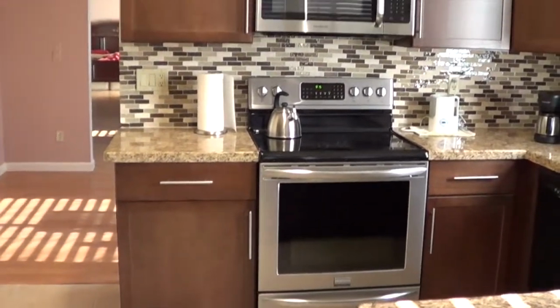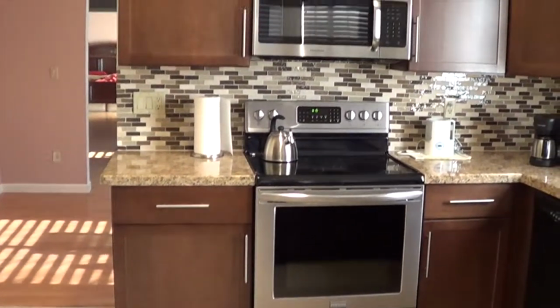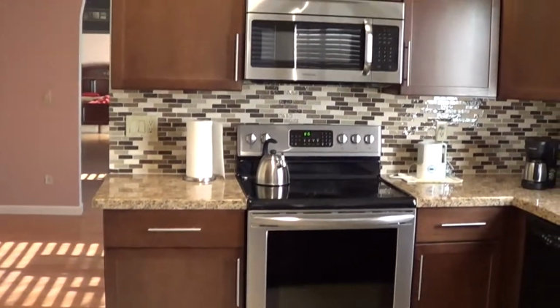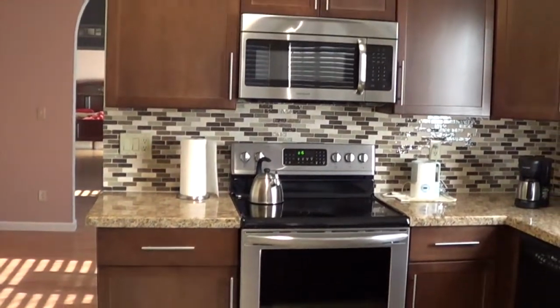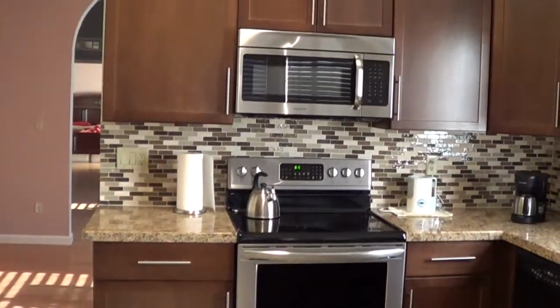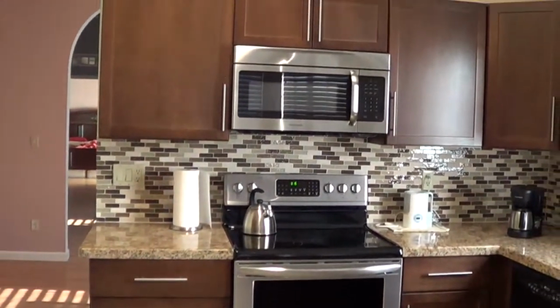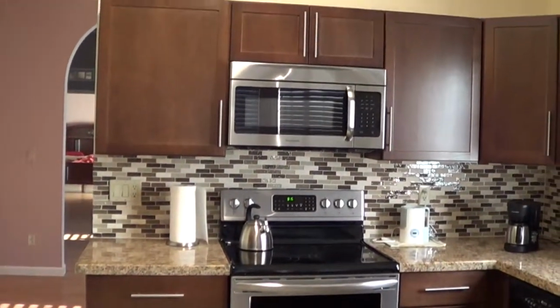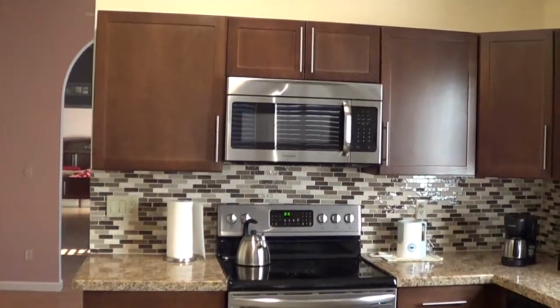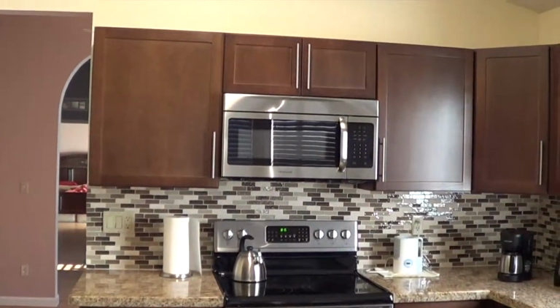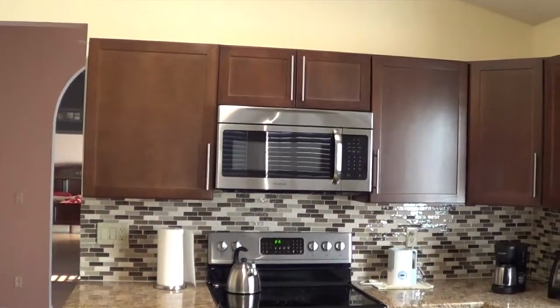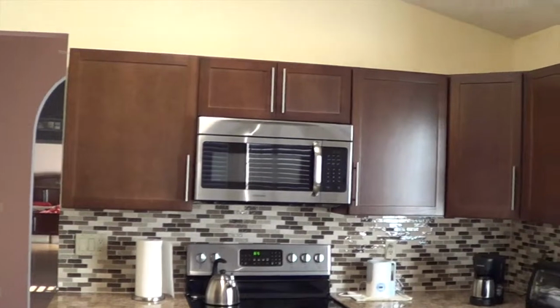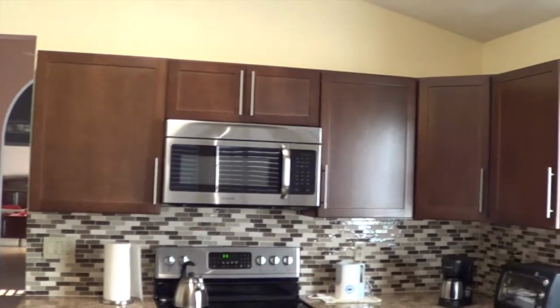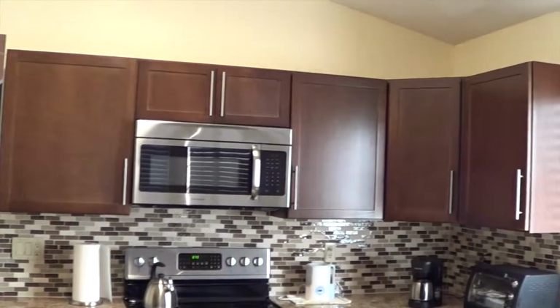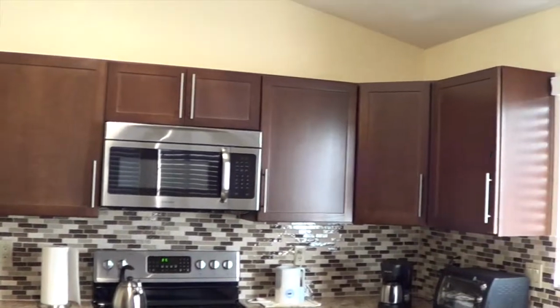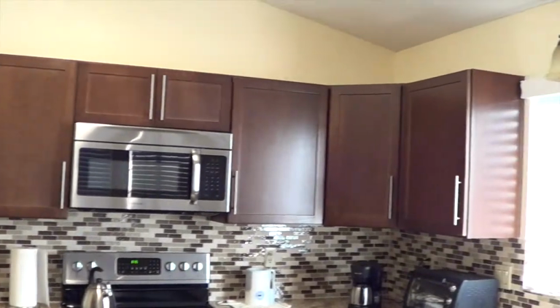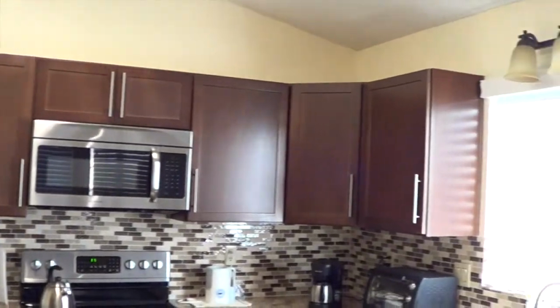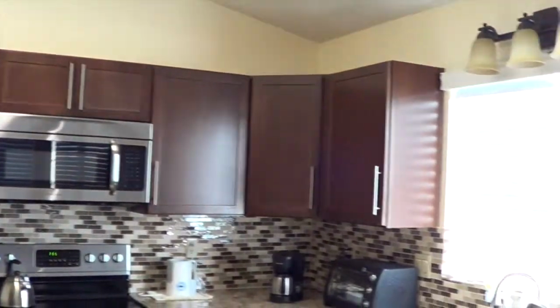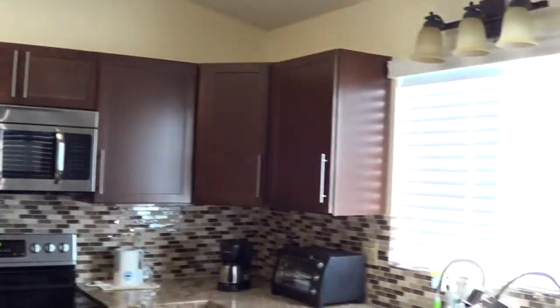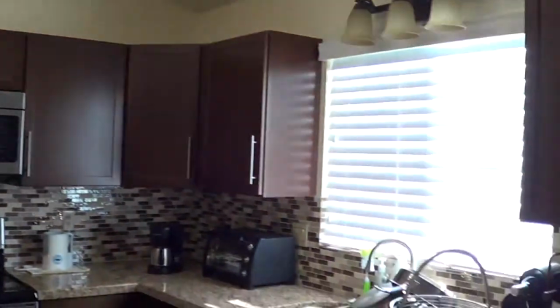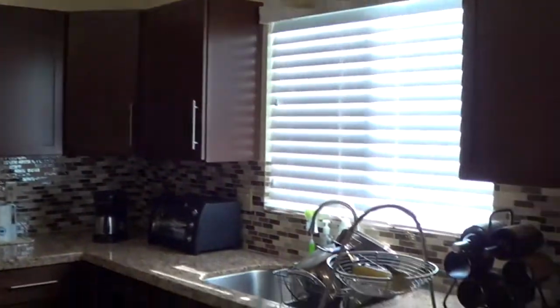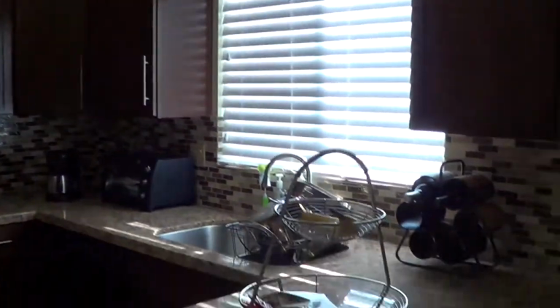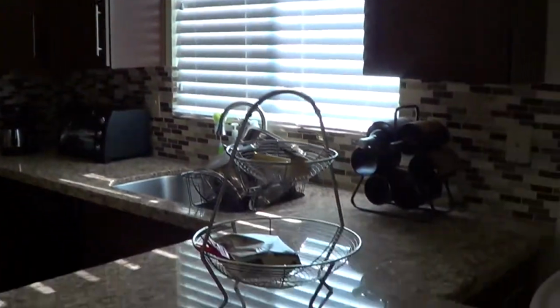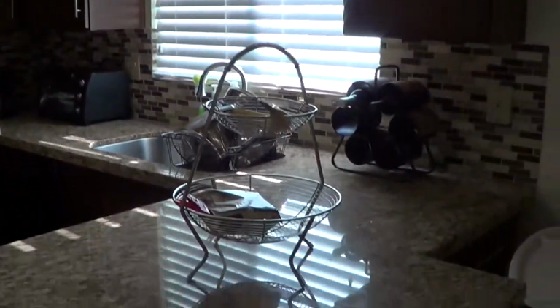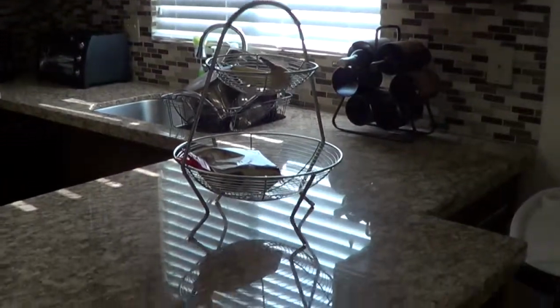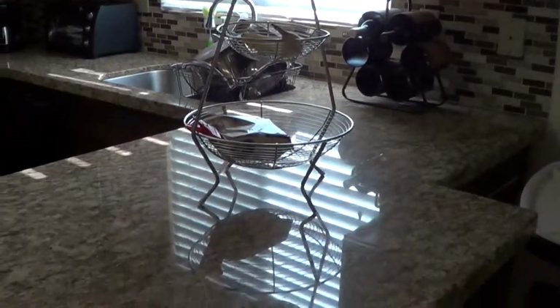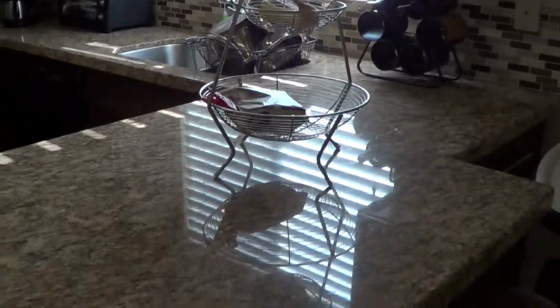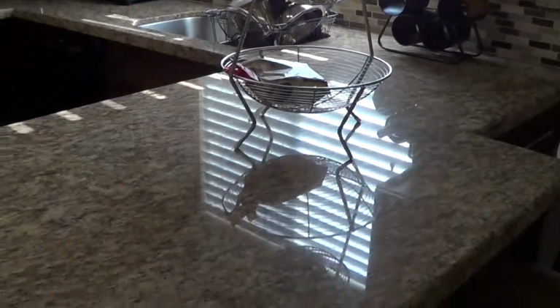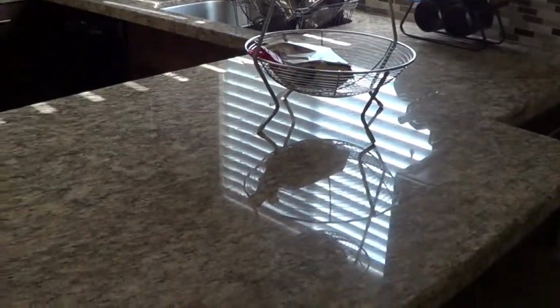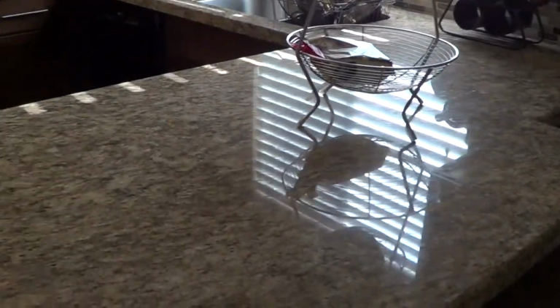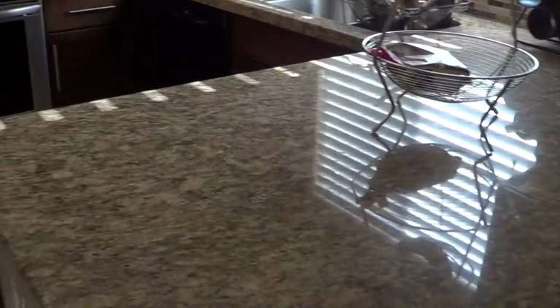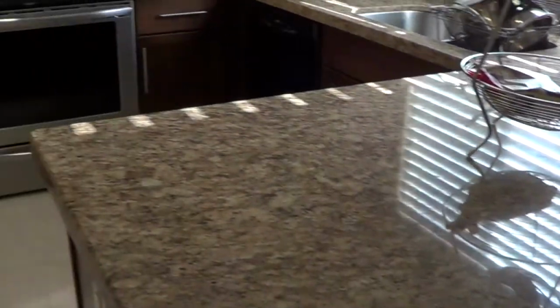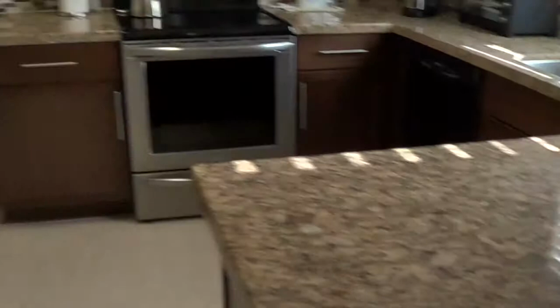You have granite countertops, backsplash, and new cabinets in the kitchen. It's an eat-in kitchen with granite countertops.